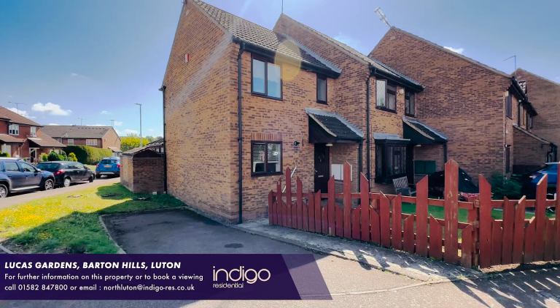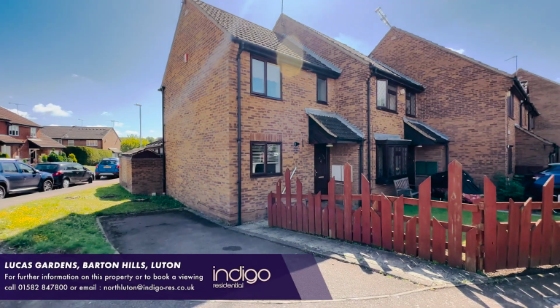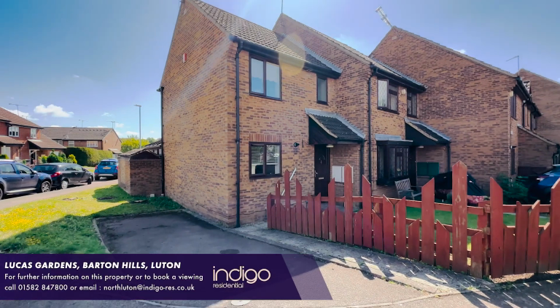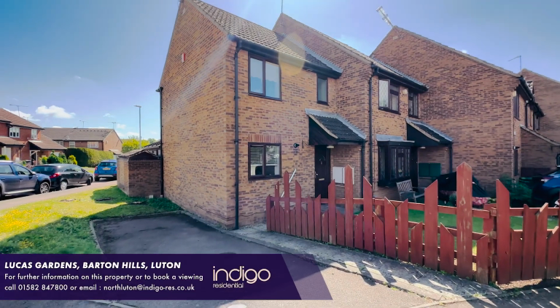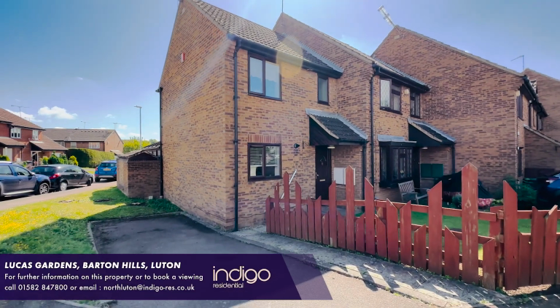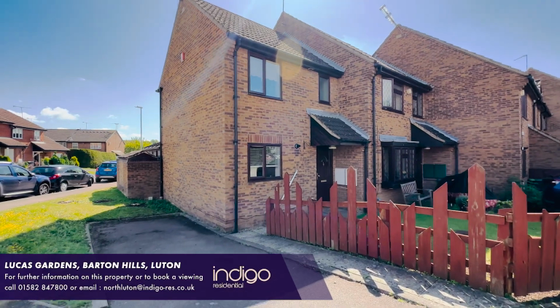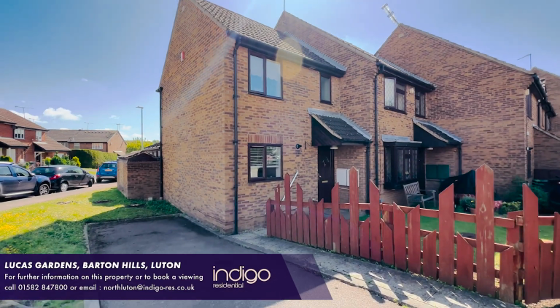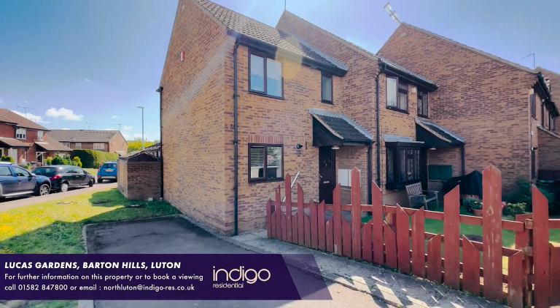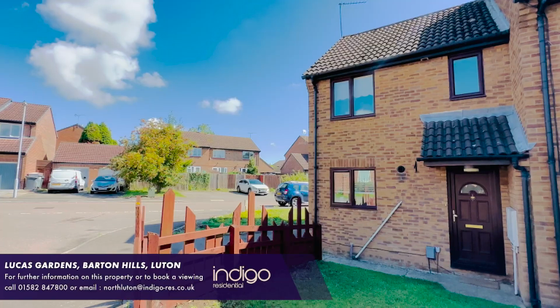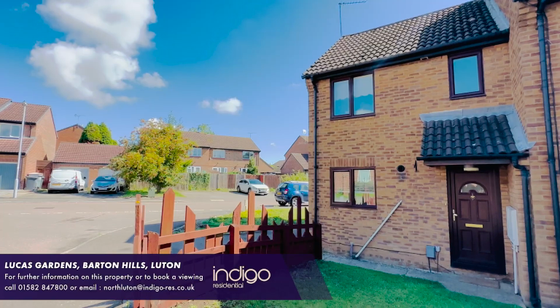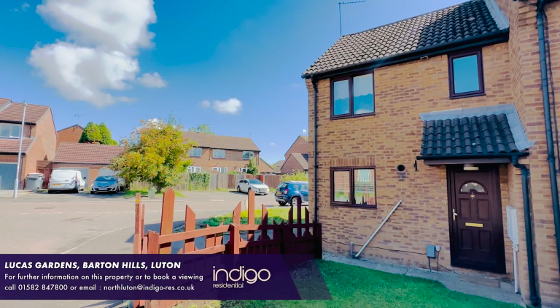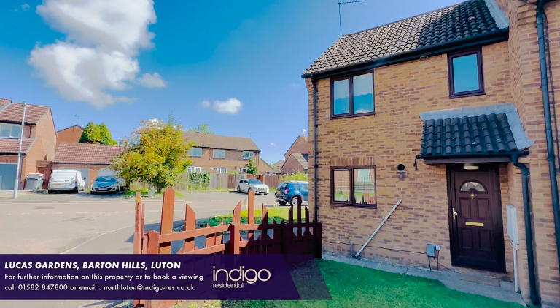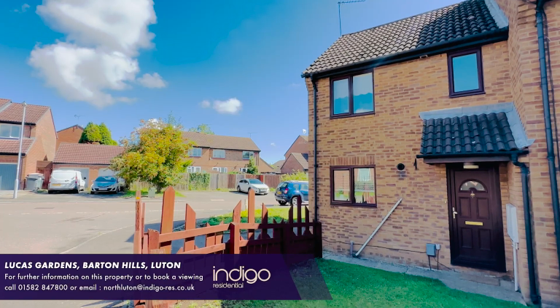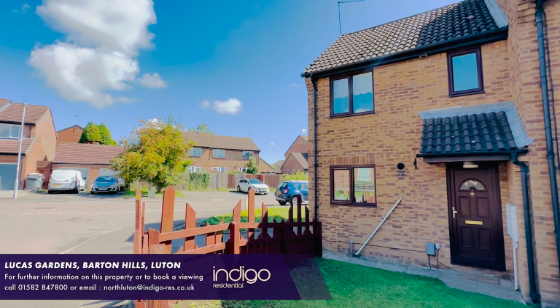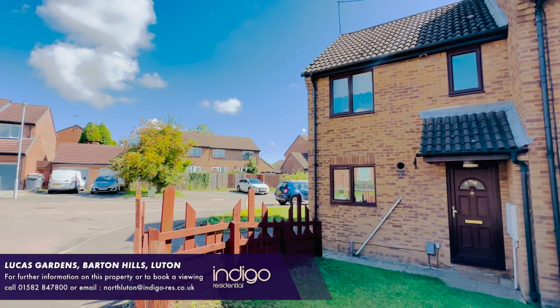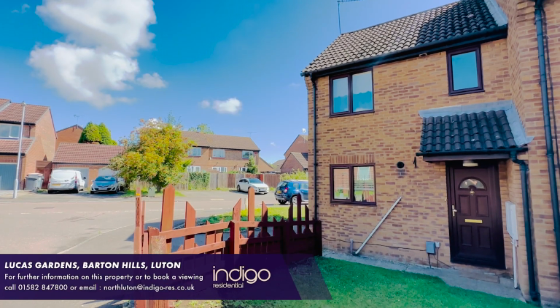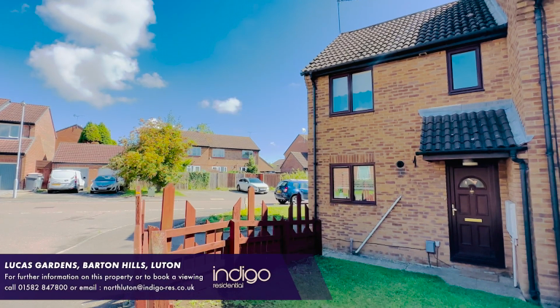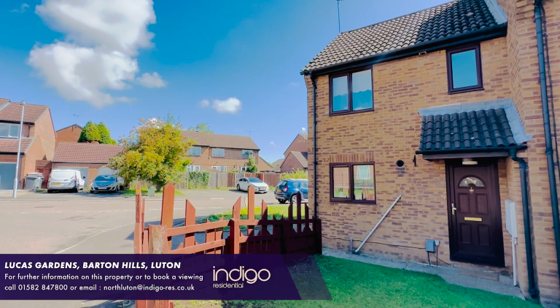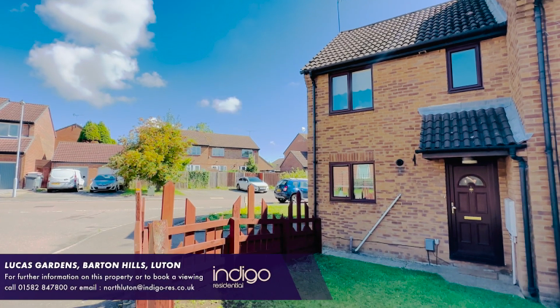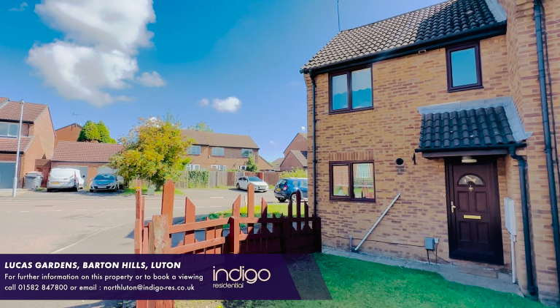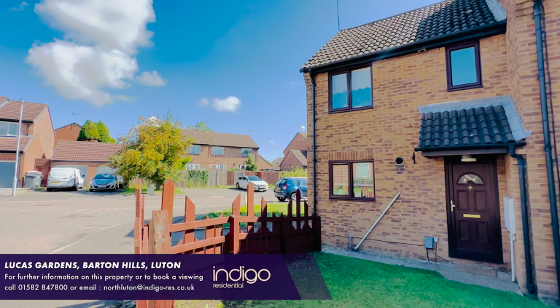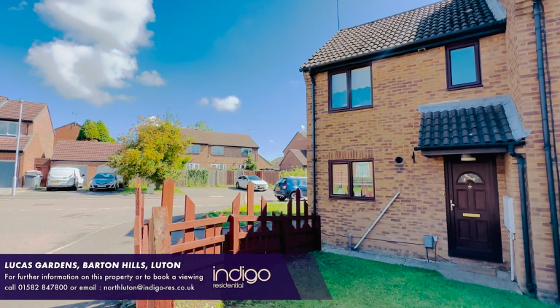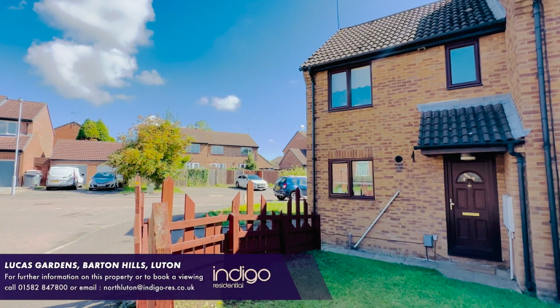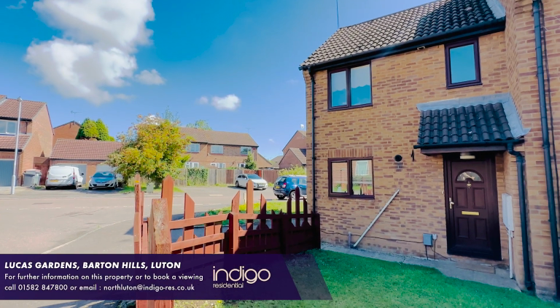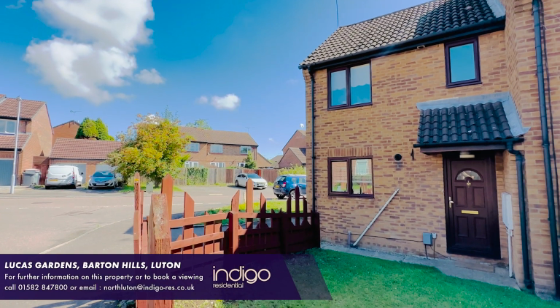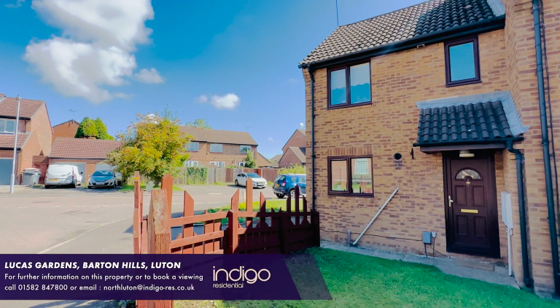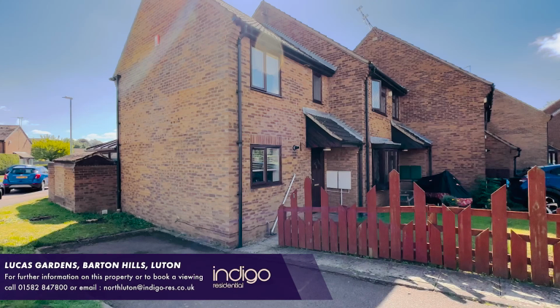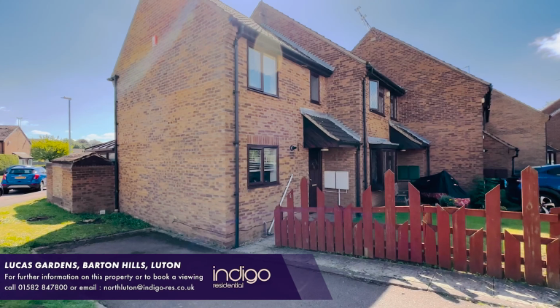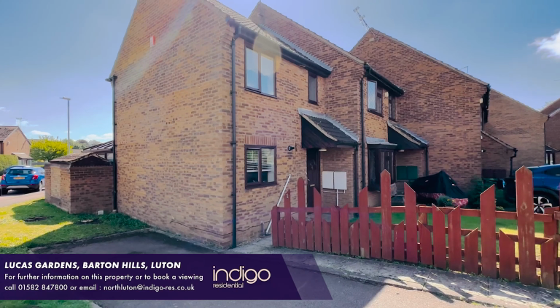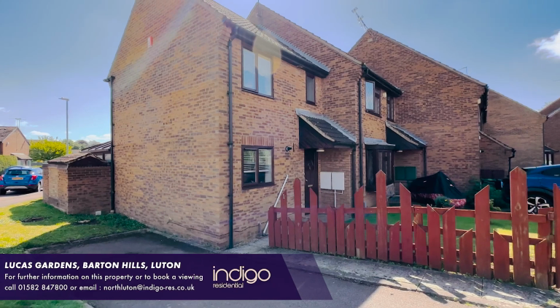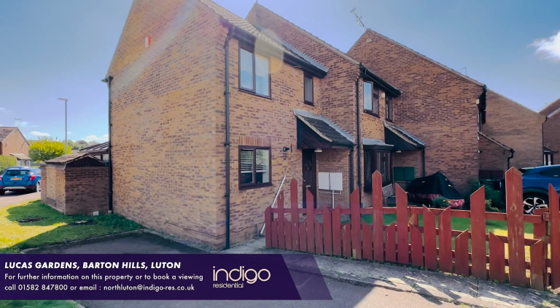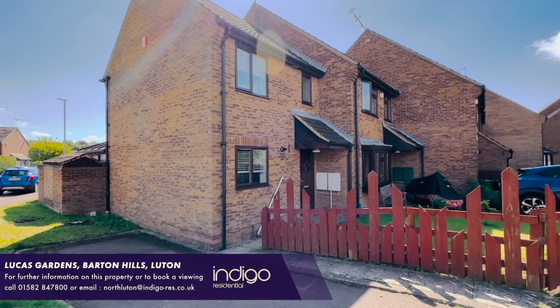Indigo Residential is proud to announce this end of terraced home, which is a great first time buy or buy to let investment.